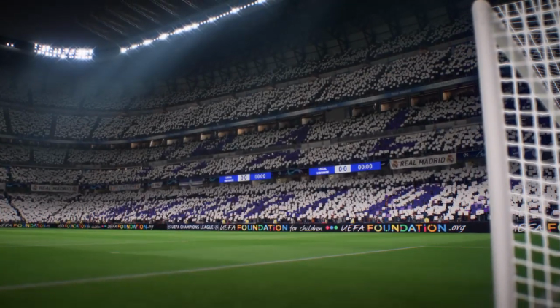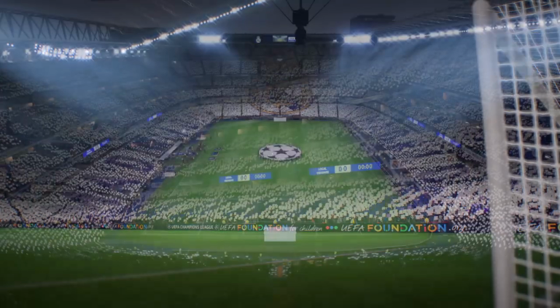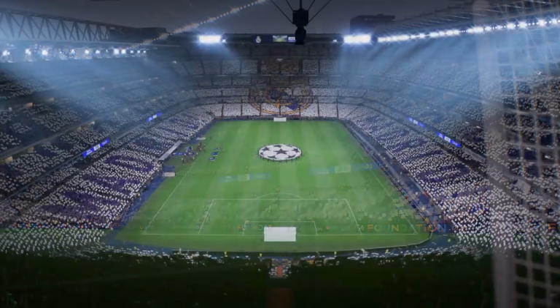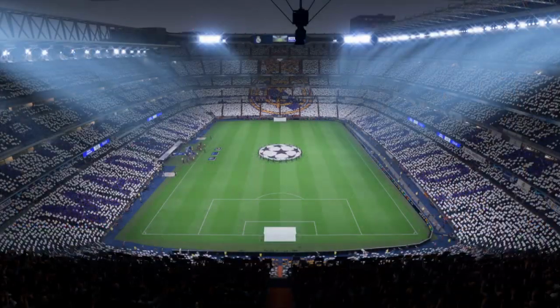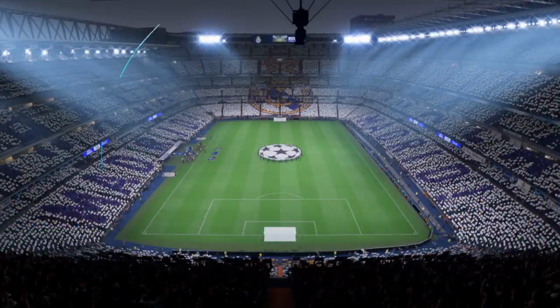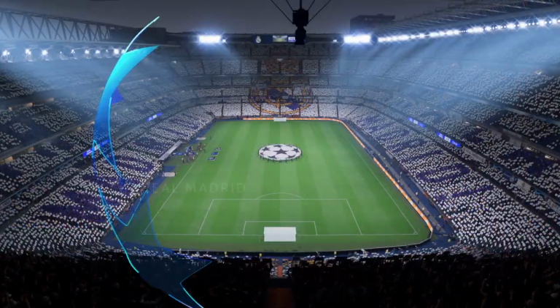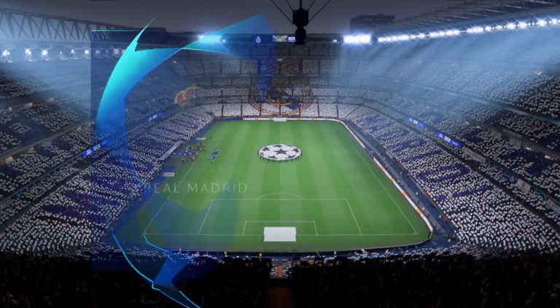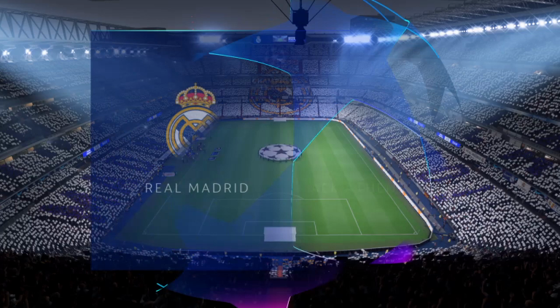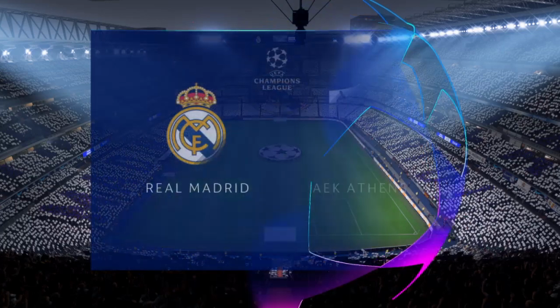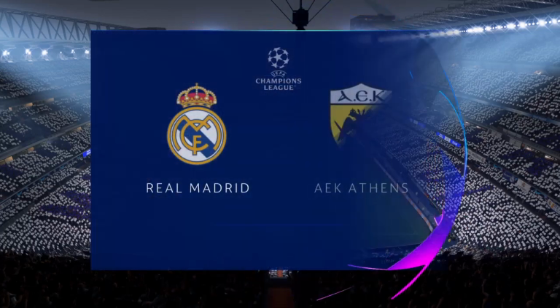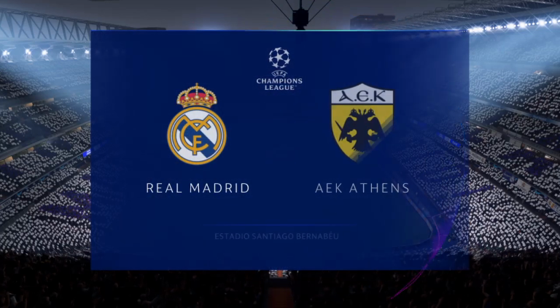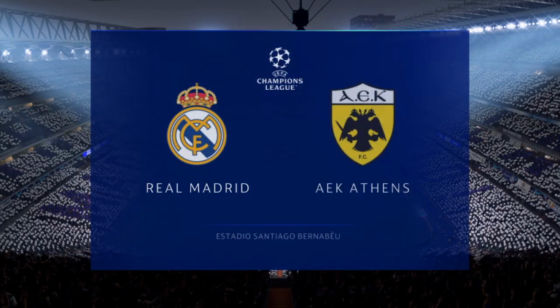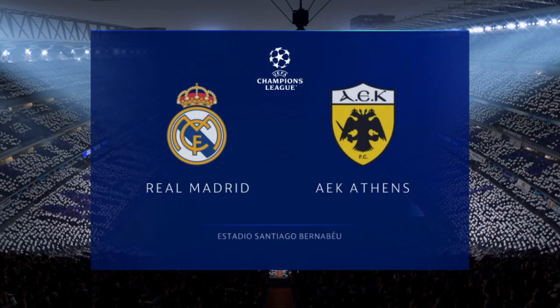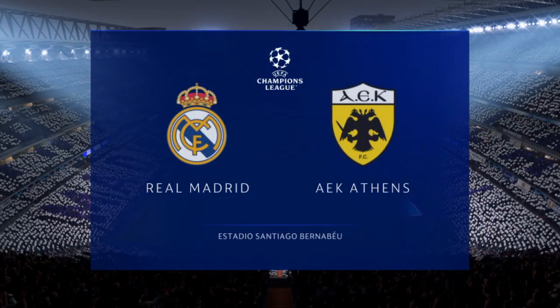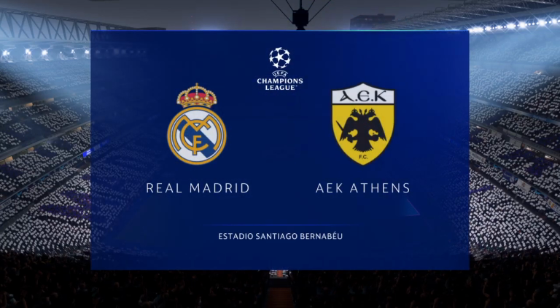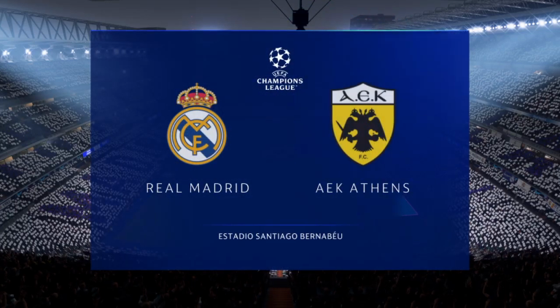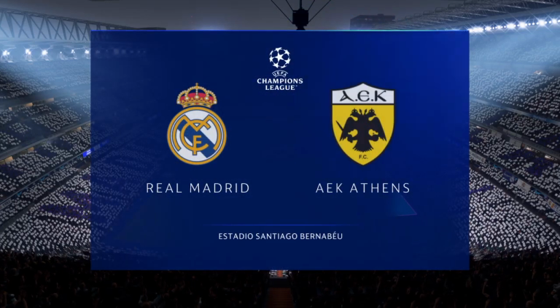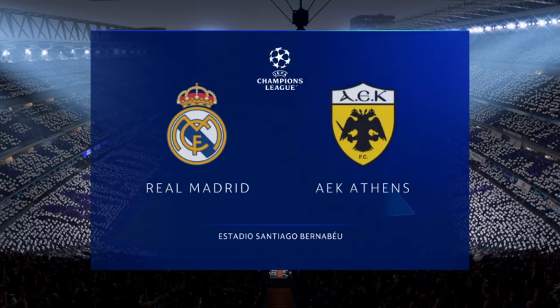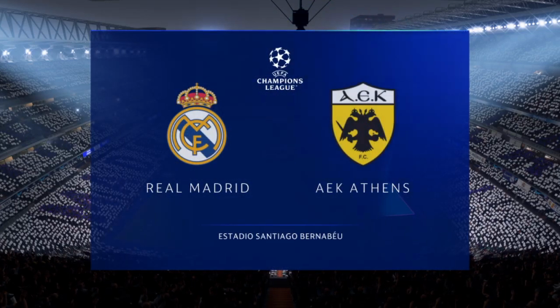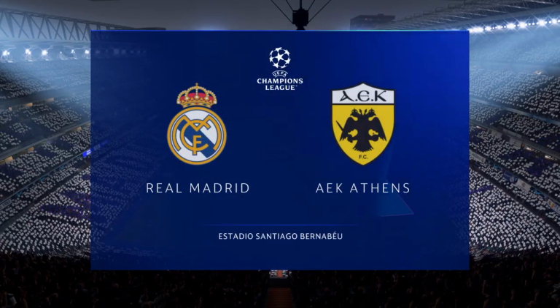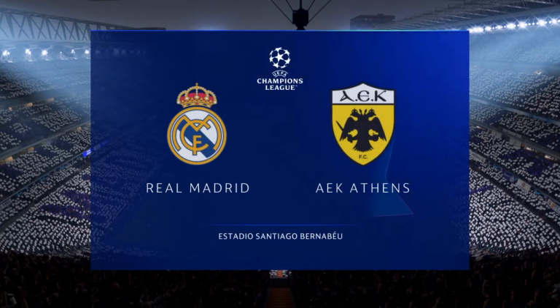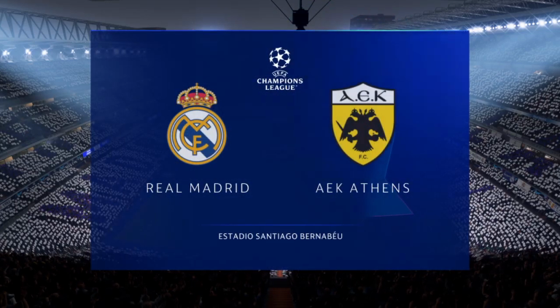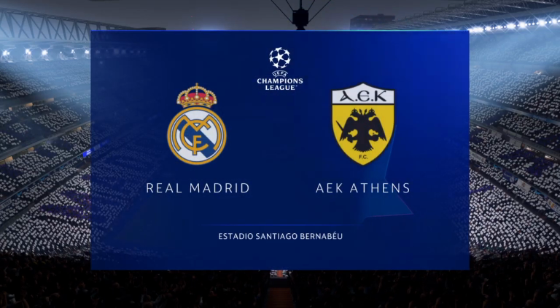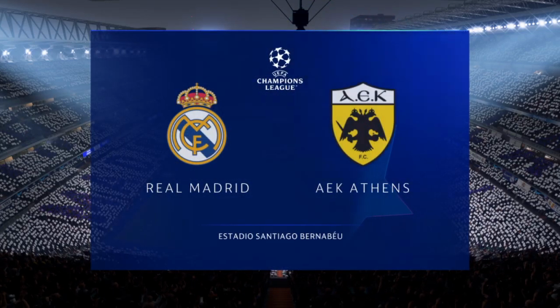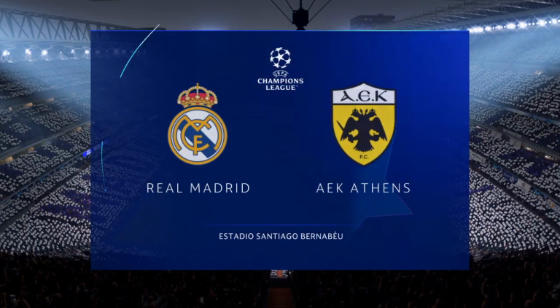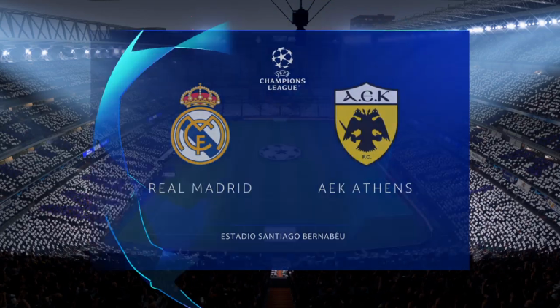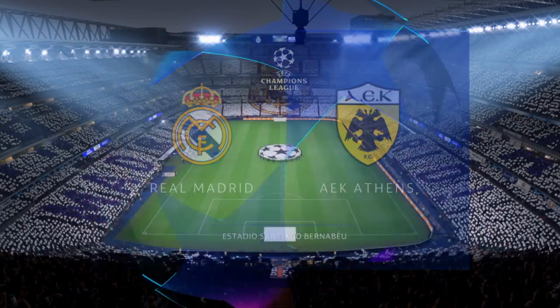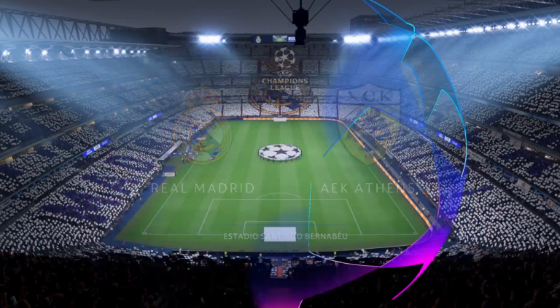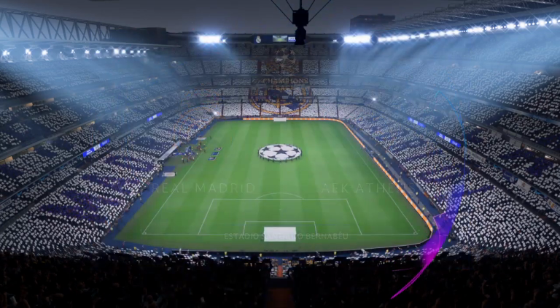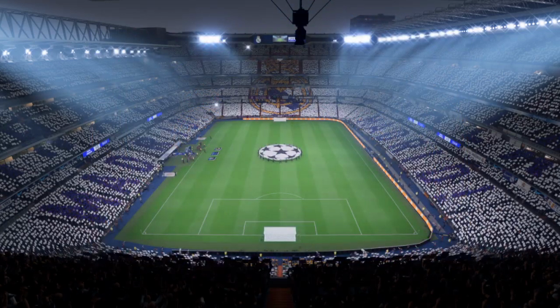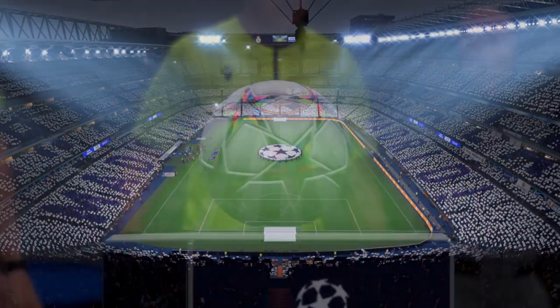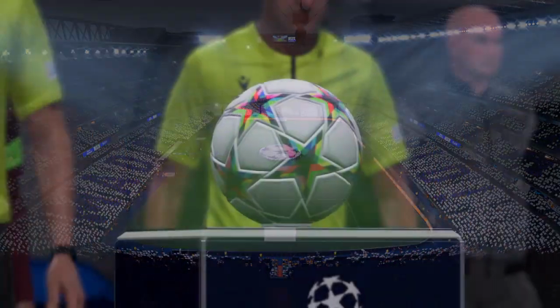It's very much a temple of football, the Santiago Bernabeu, right here in the Spanish capital, Madrid.